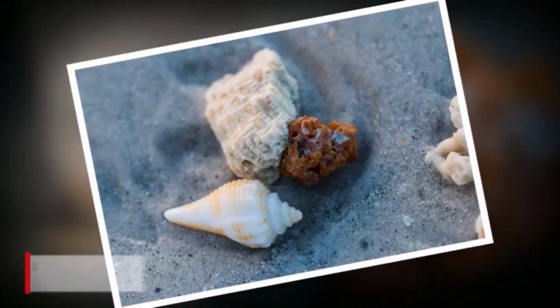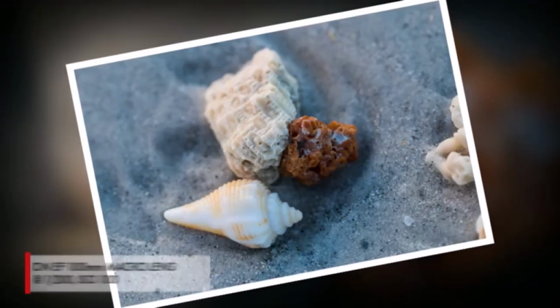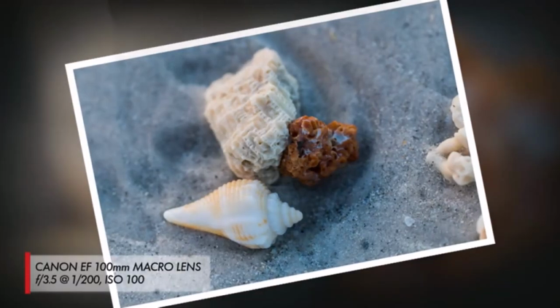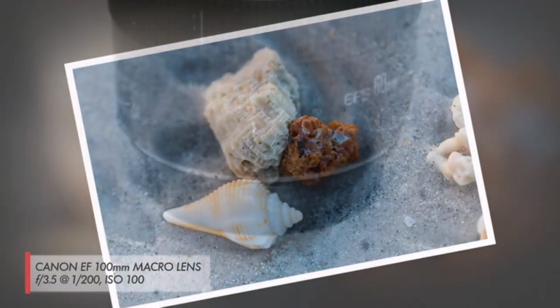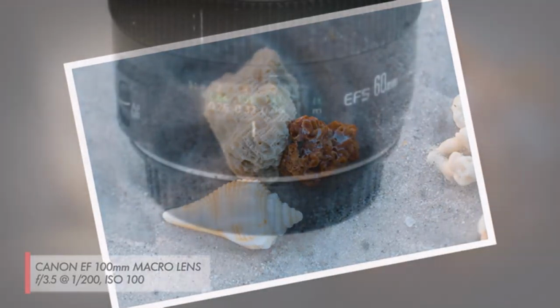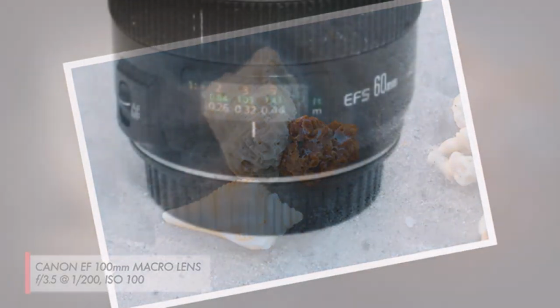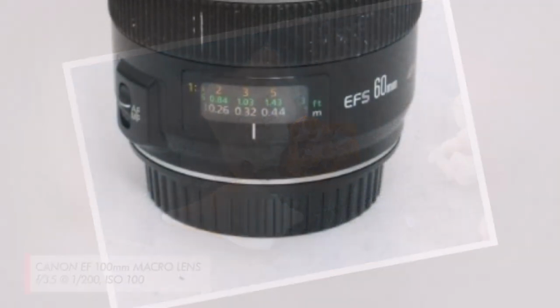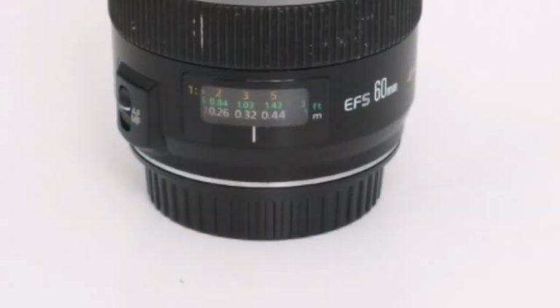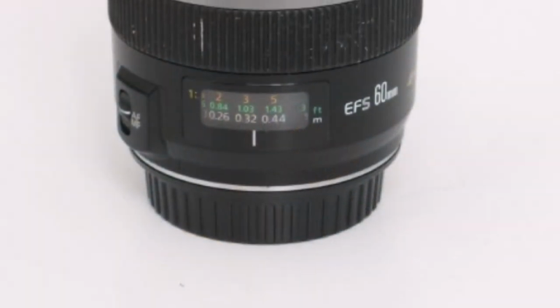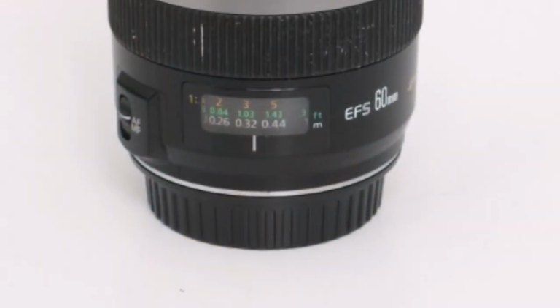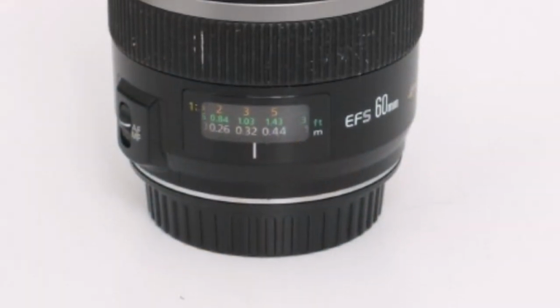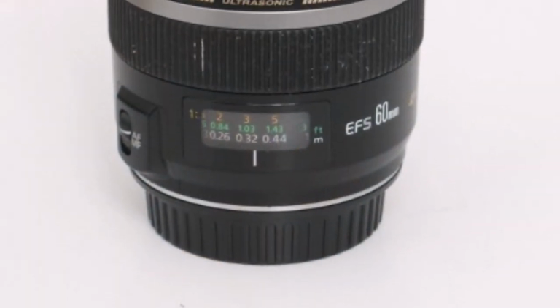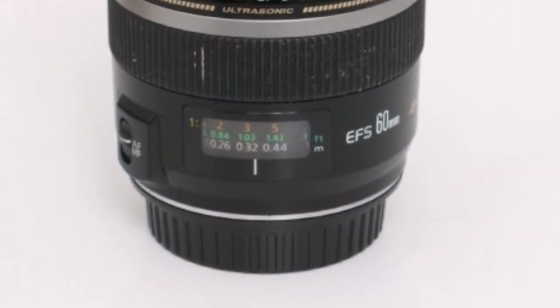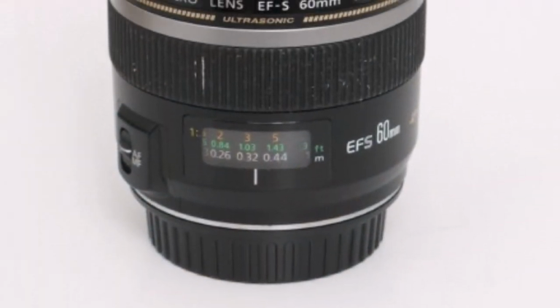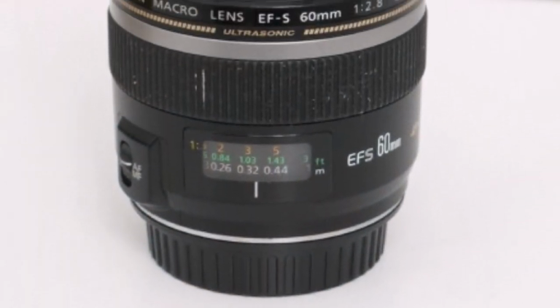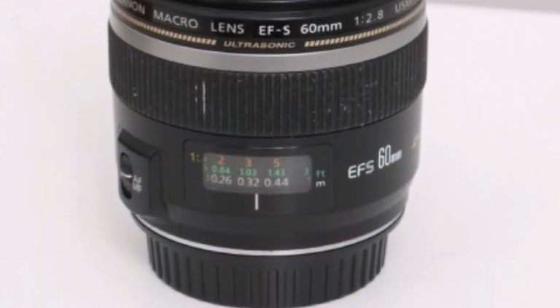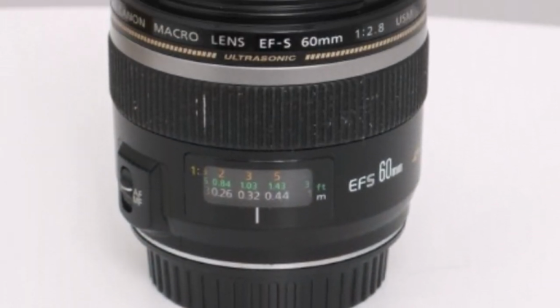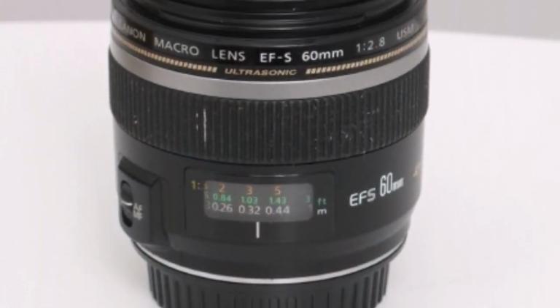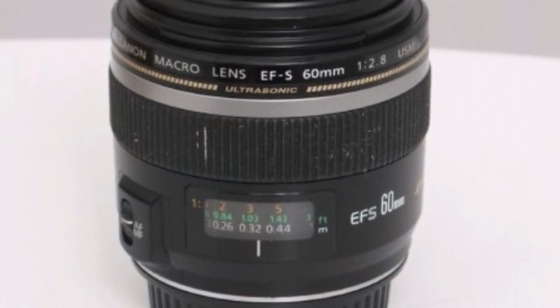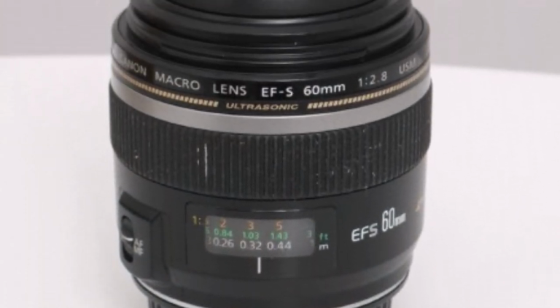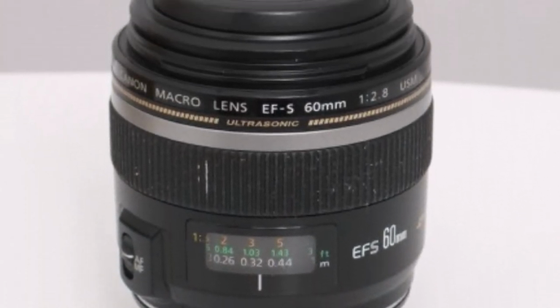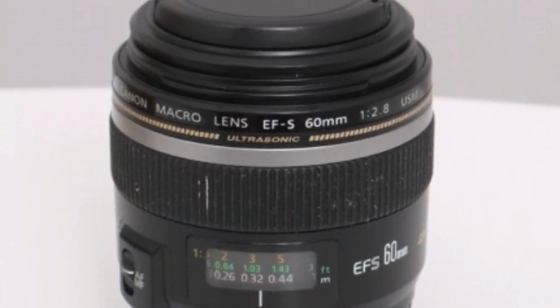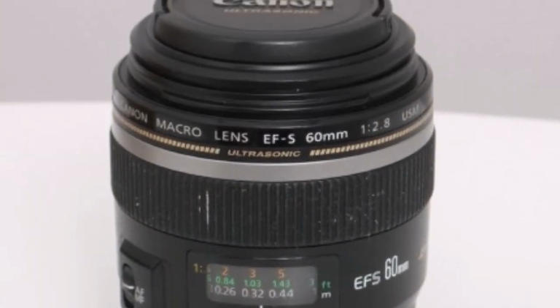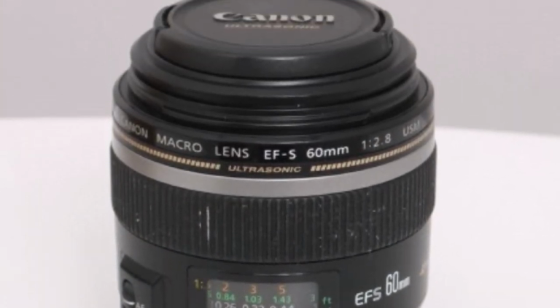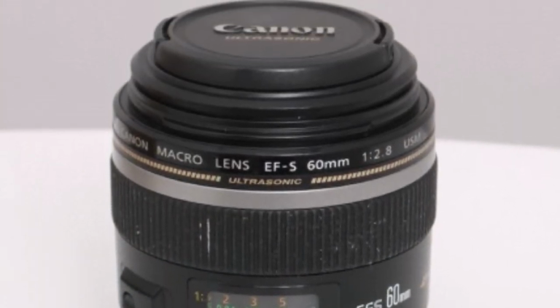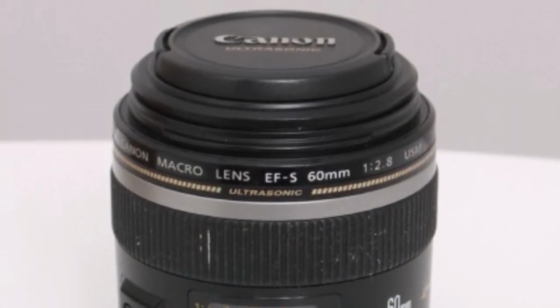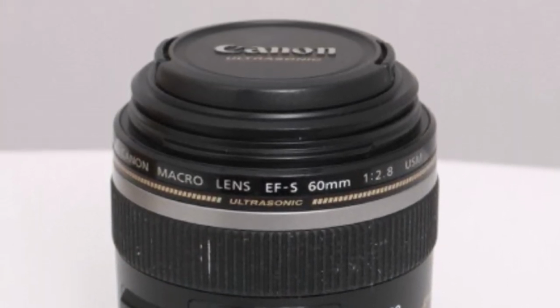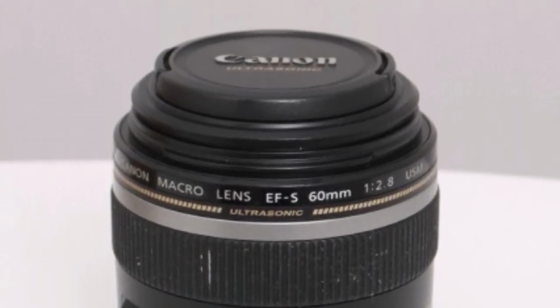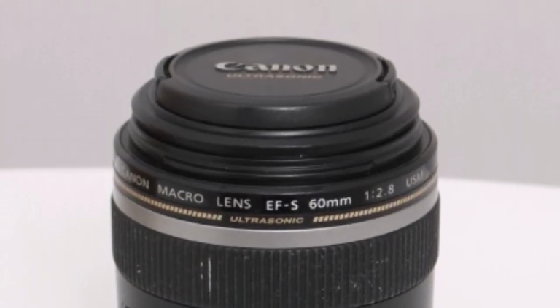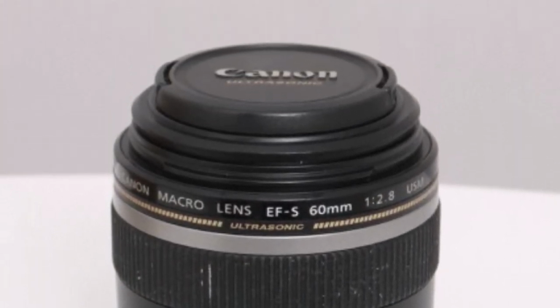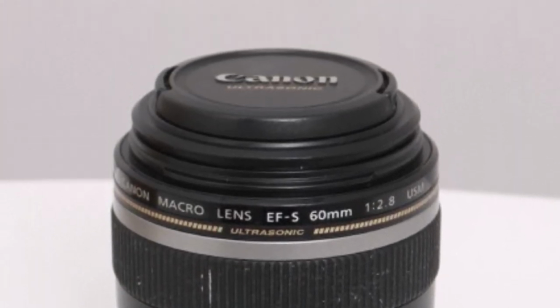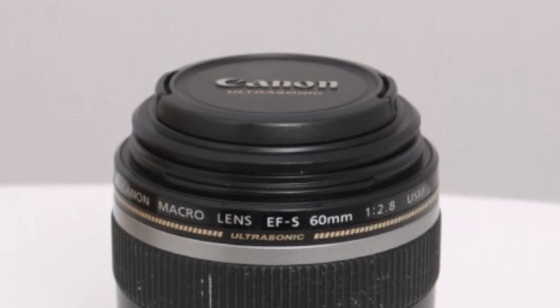What we like about it: Fast and silent autofocus. Very sharp. Excellent macro for APS-C cameras.